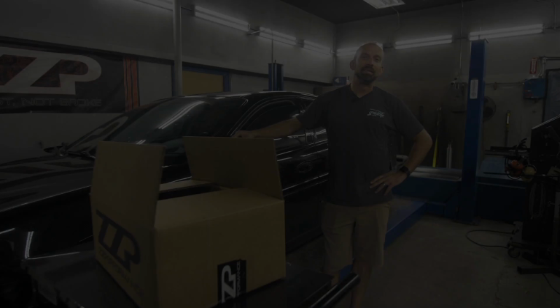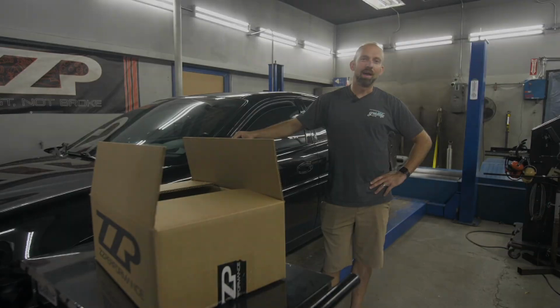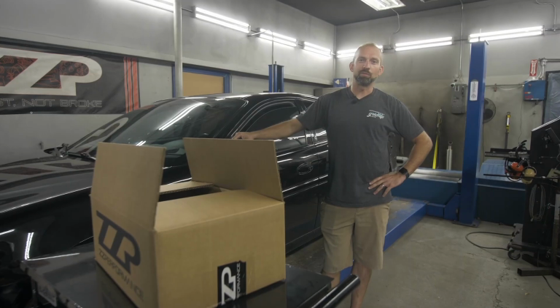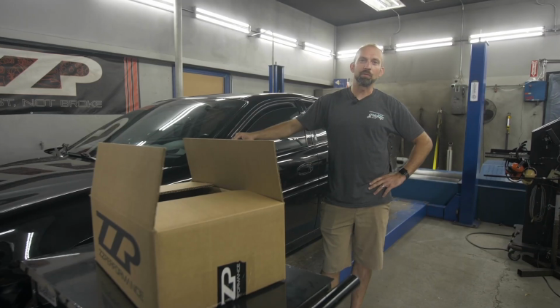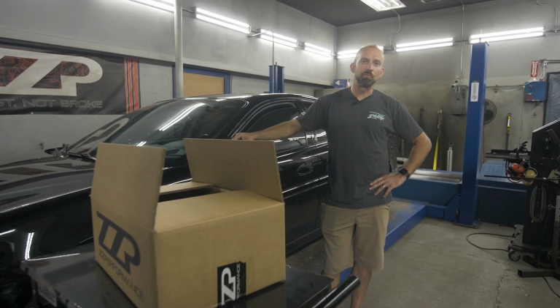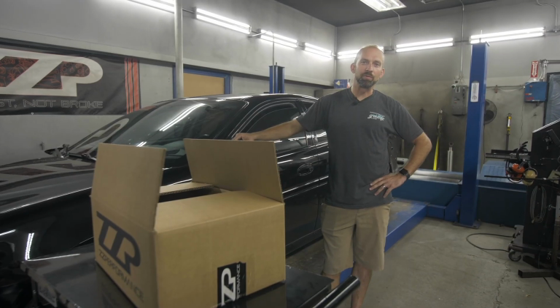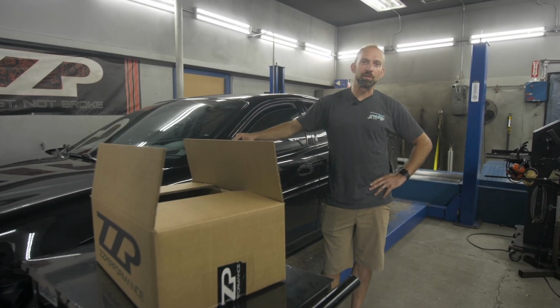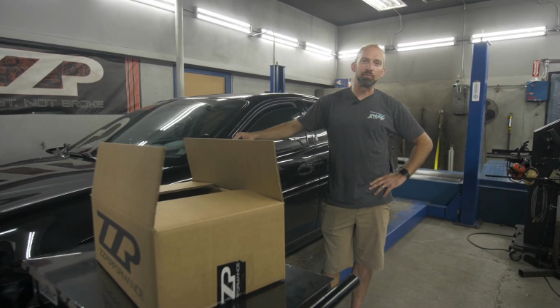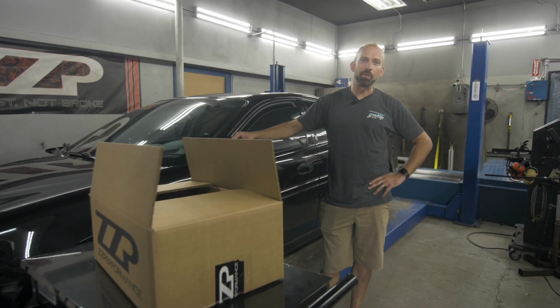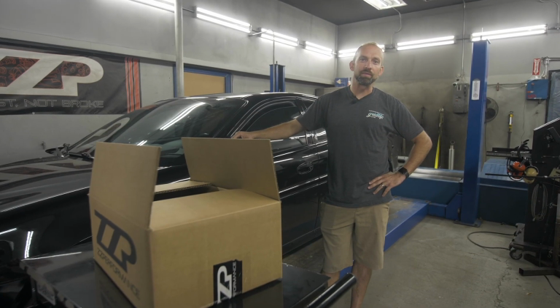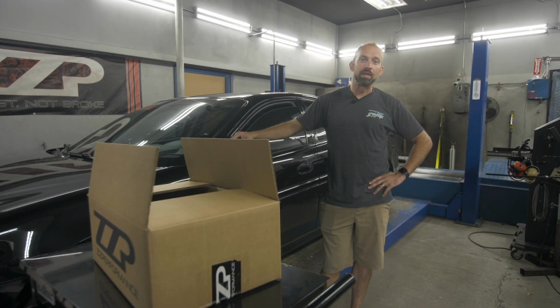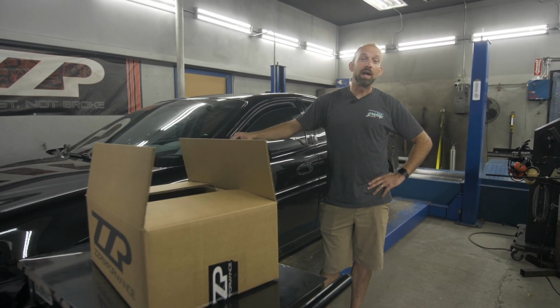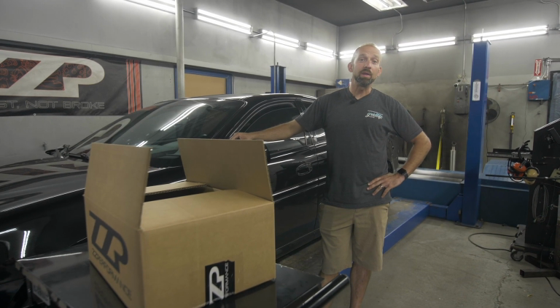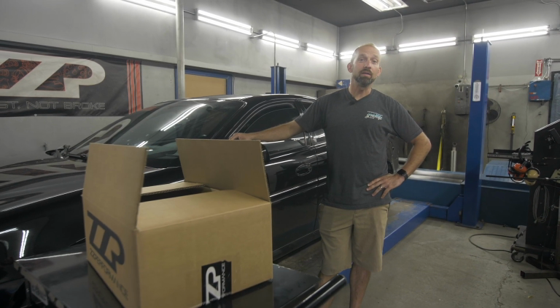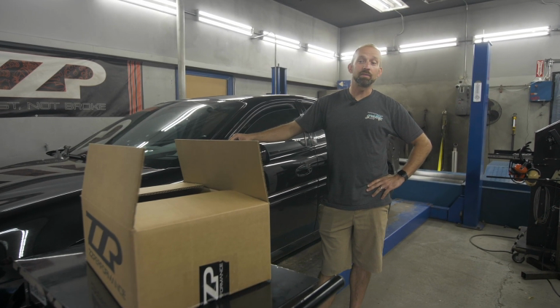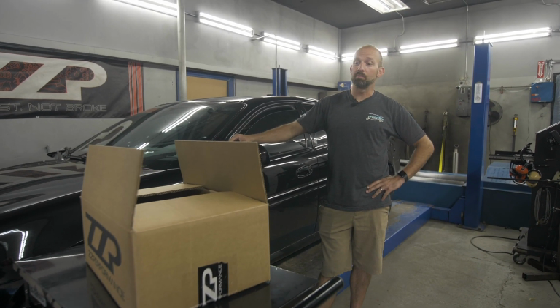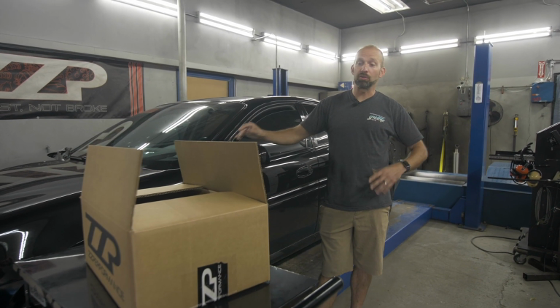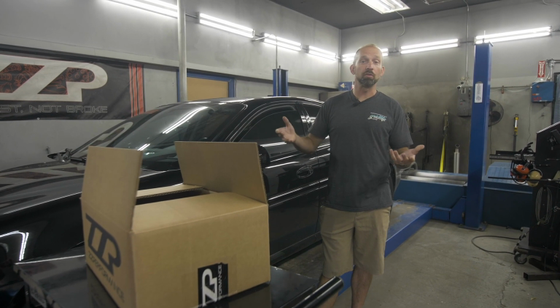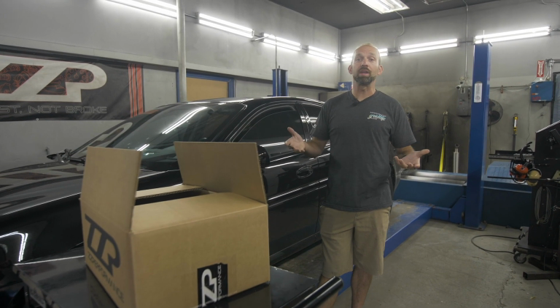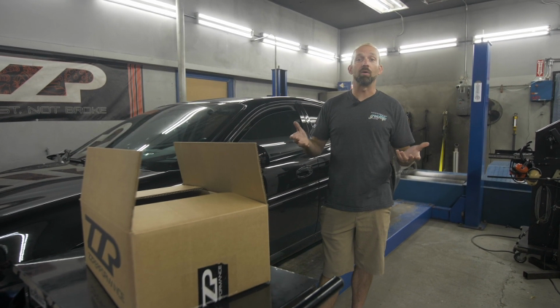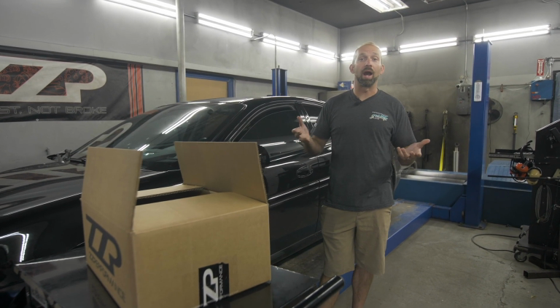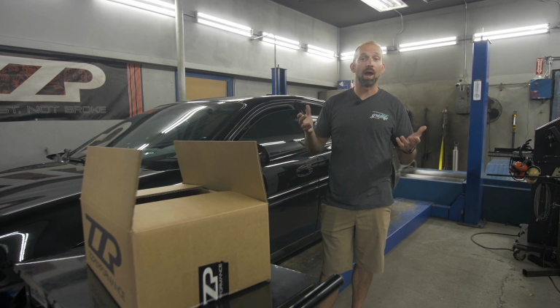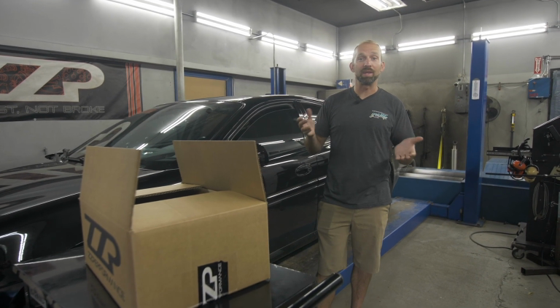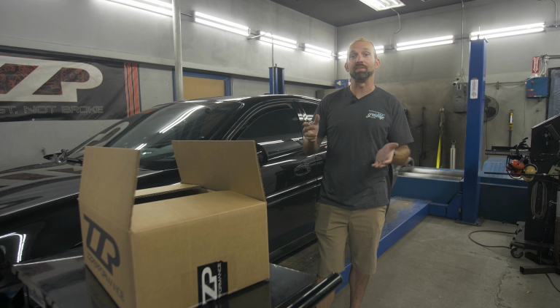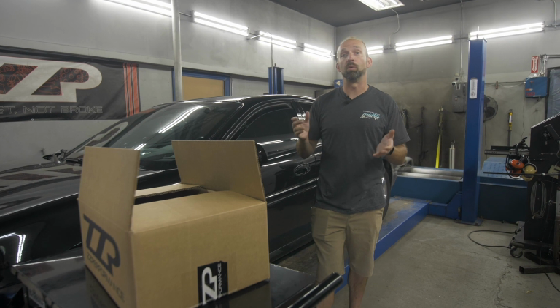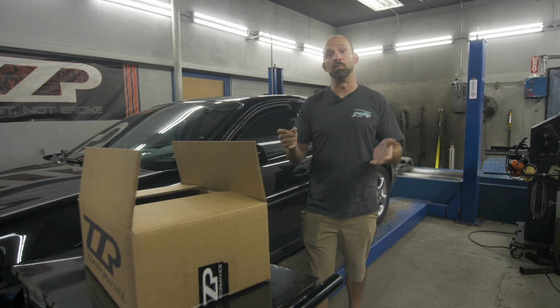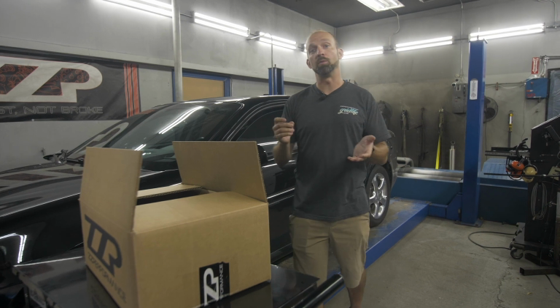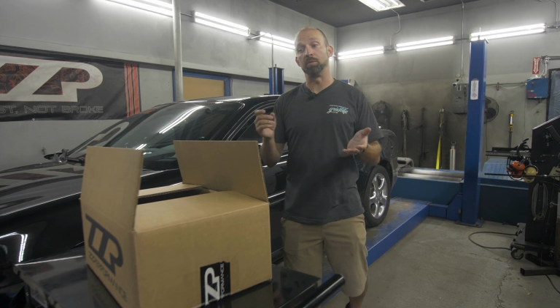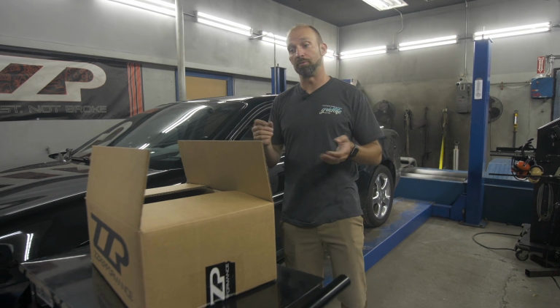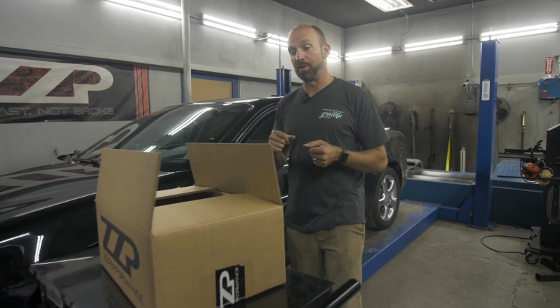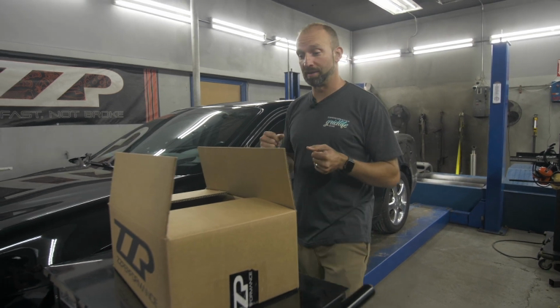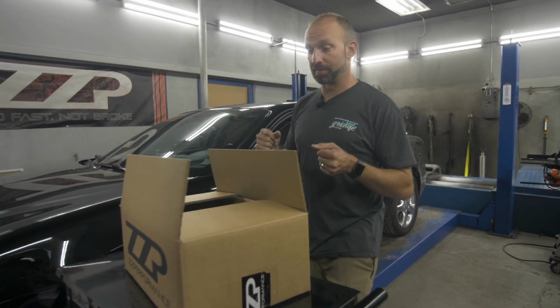Hi, I'm Turbo Tim from ZZ Performance. I'm here to make a short video on how easy a remote tune from us is.